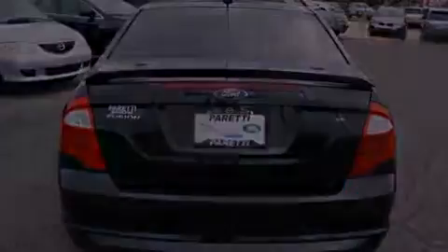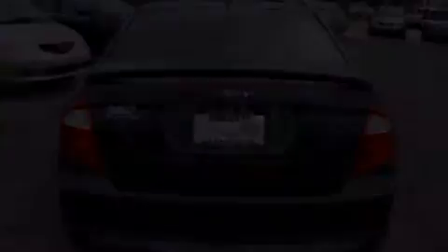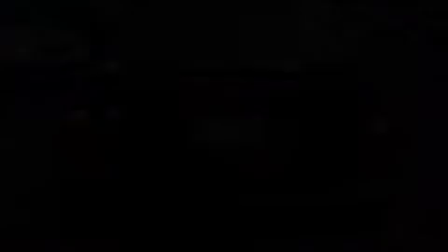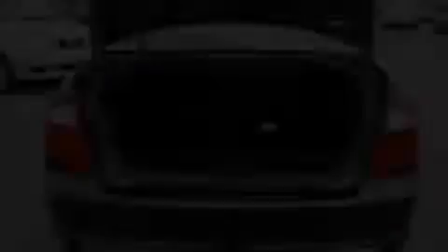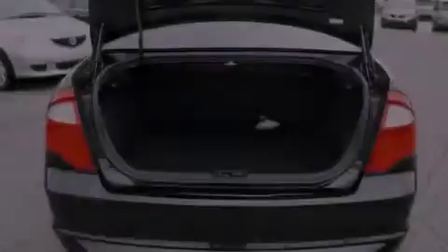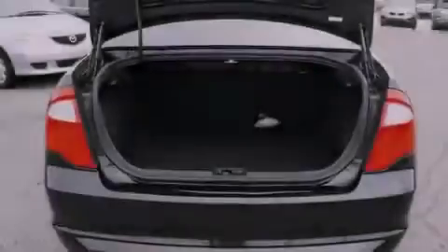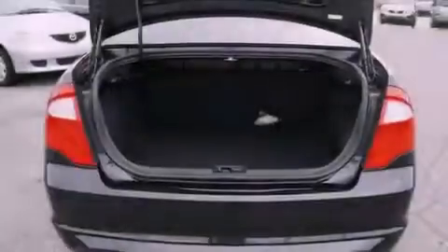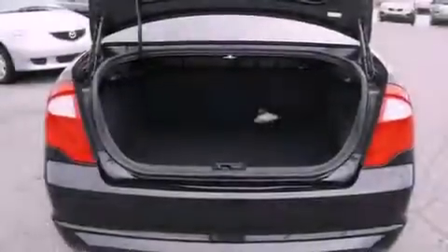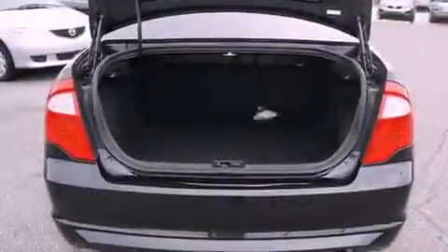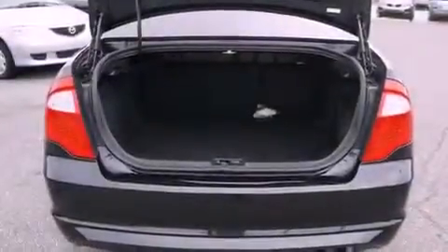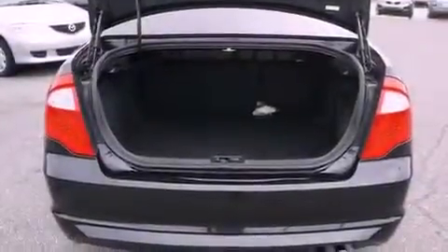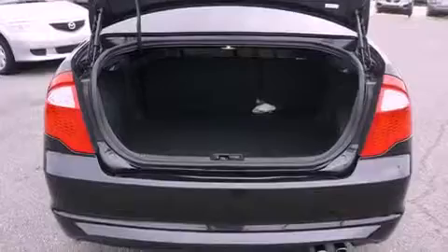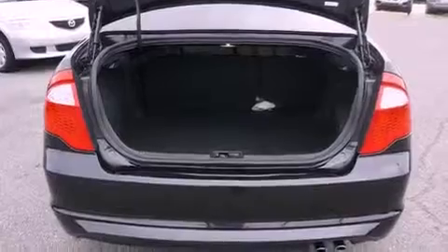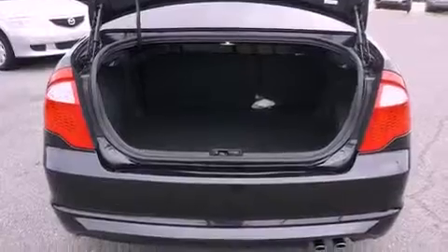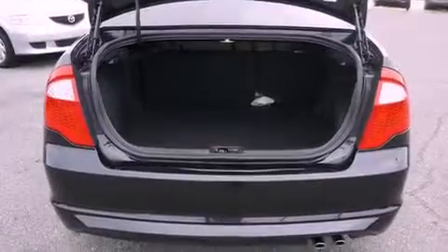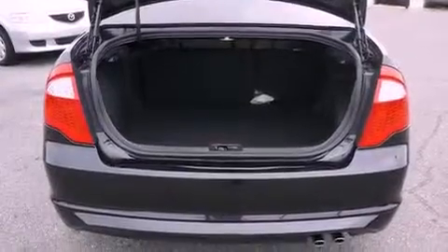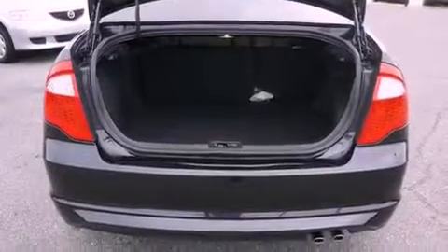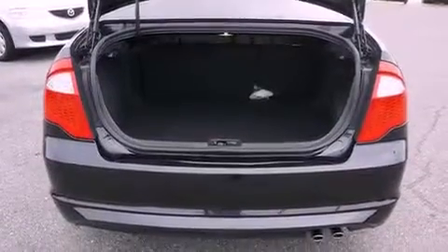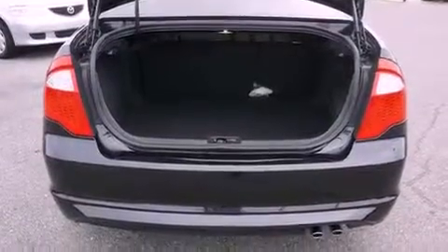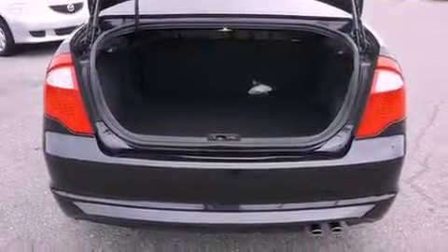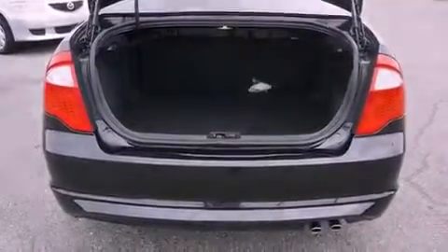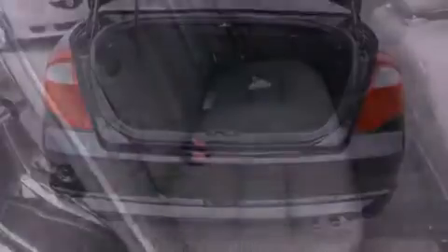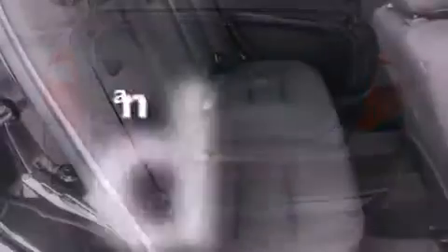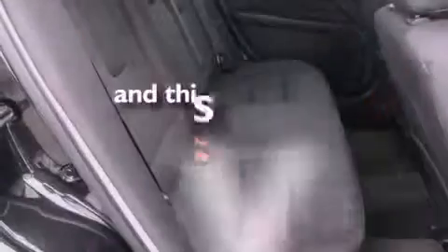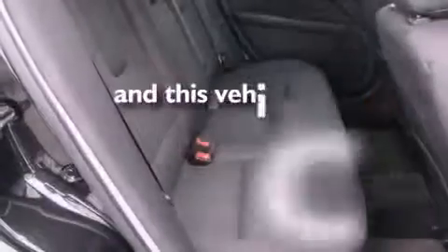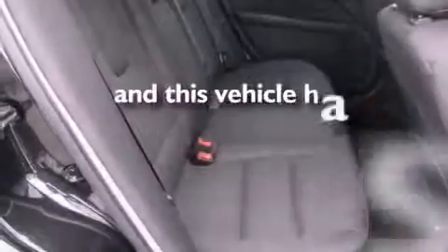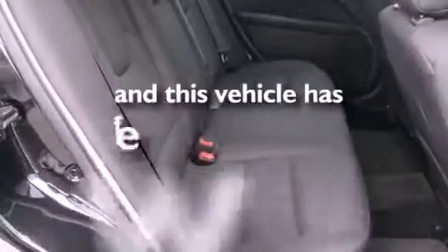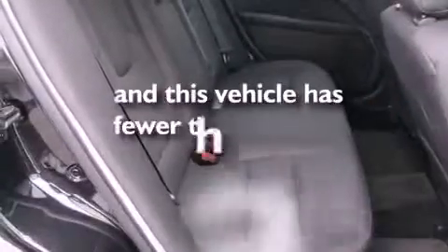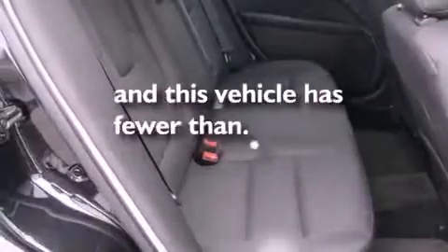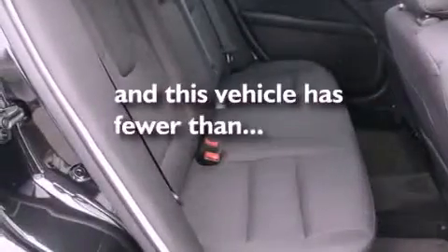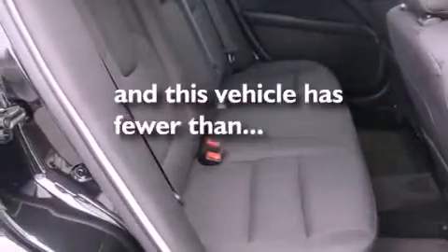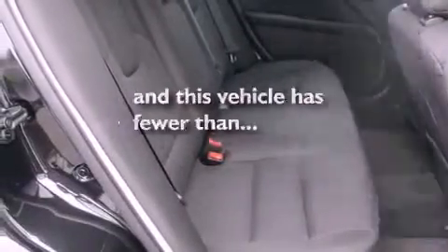Rear curtain airbags, a power driver's seat, air conditioning, and this vehicle has less than 17,000 miles.